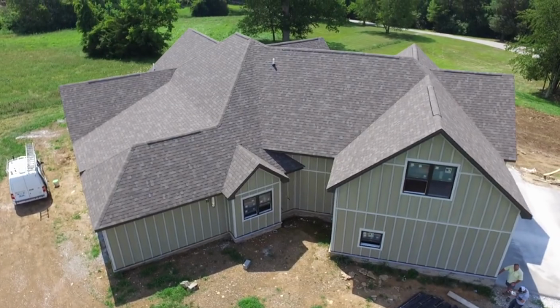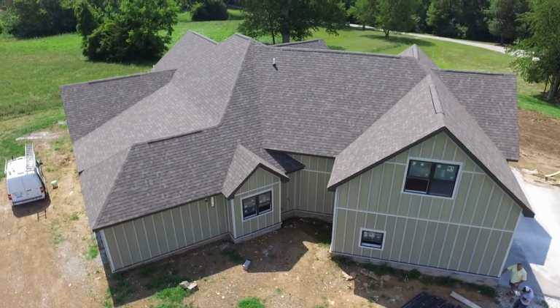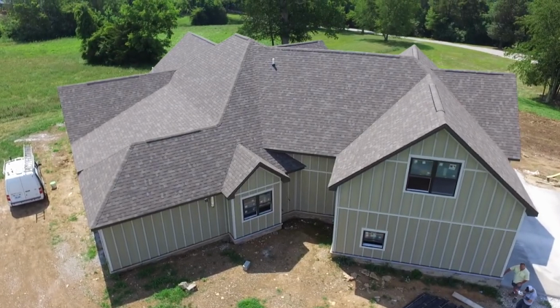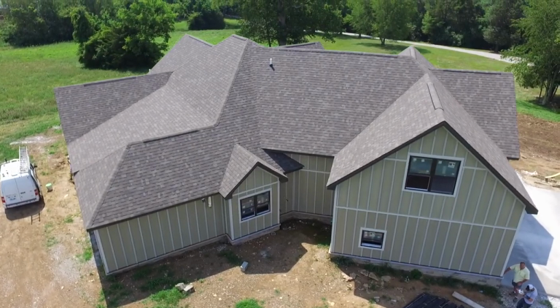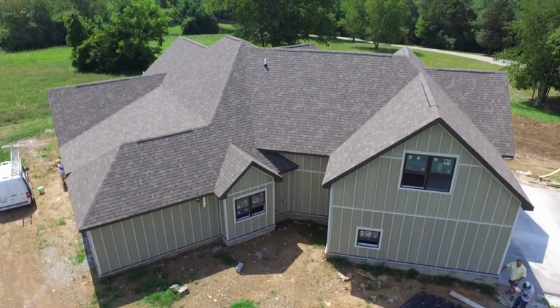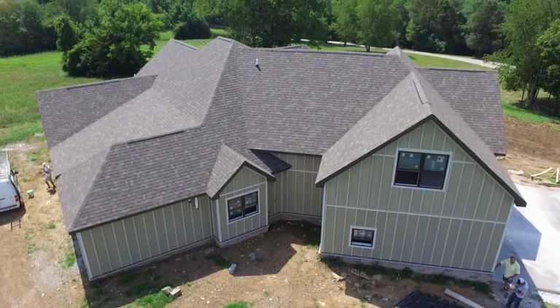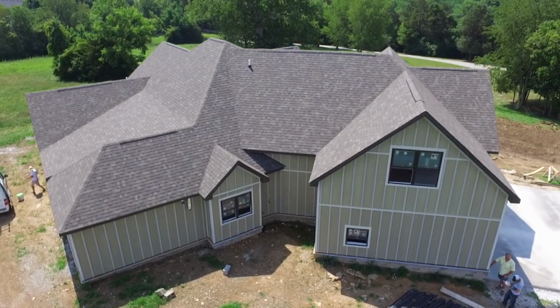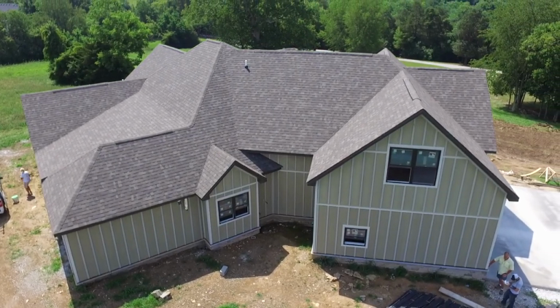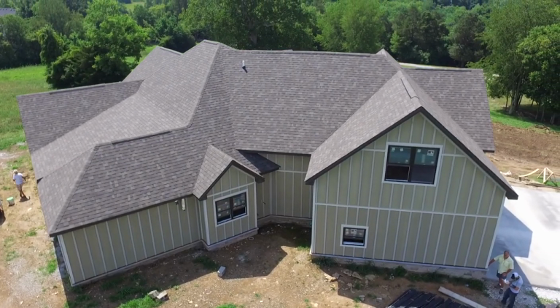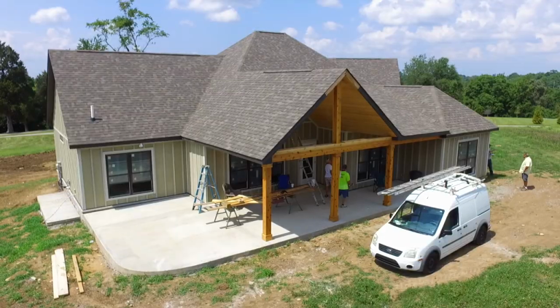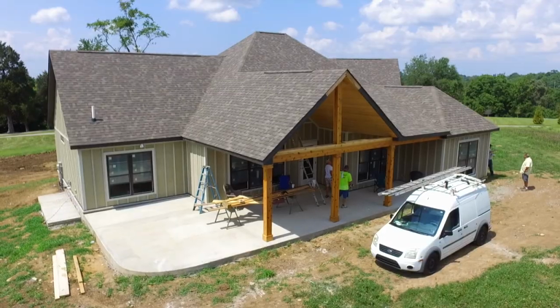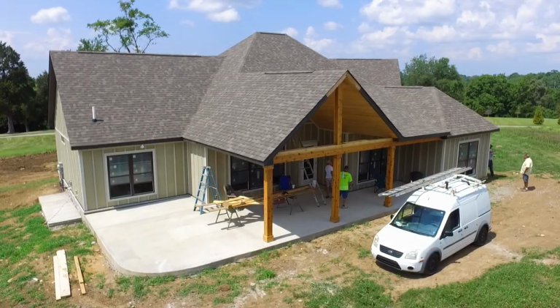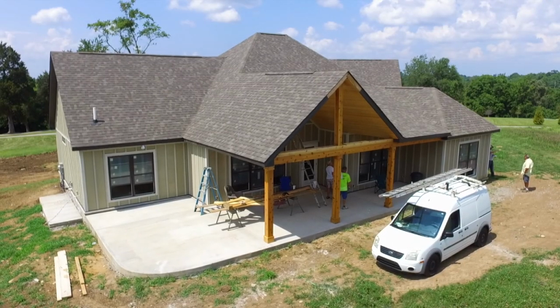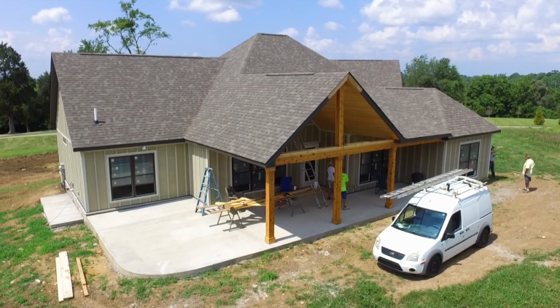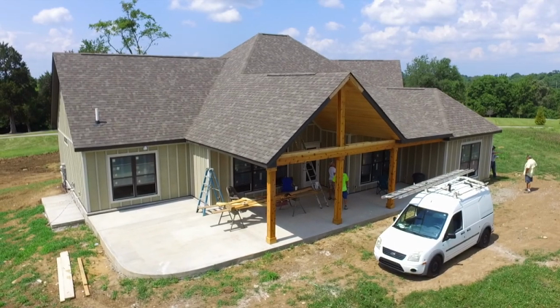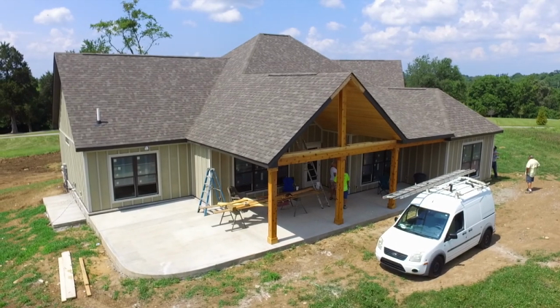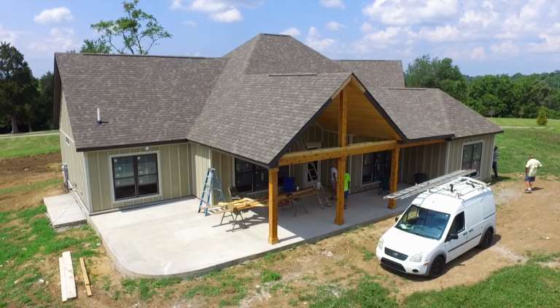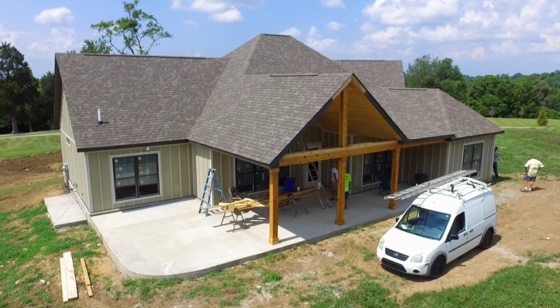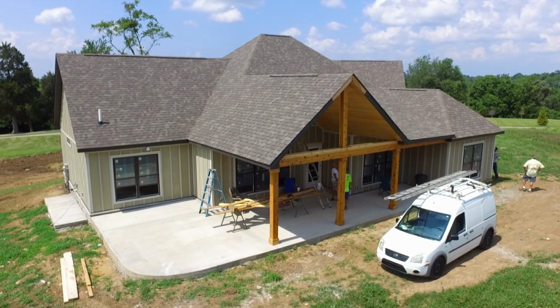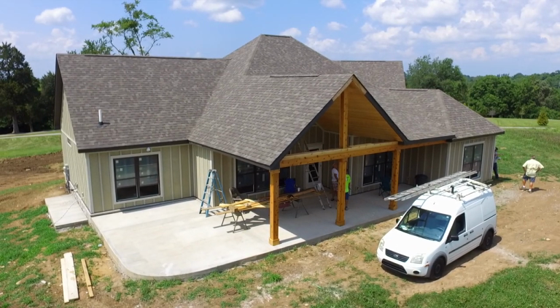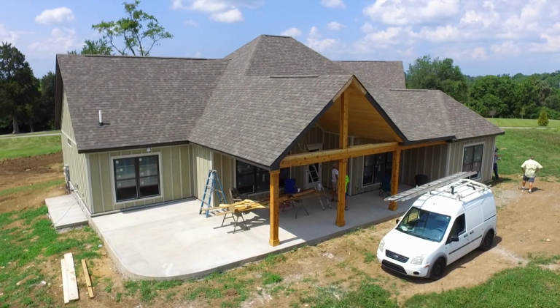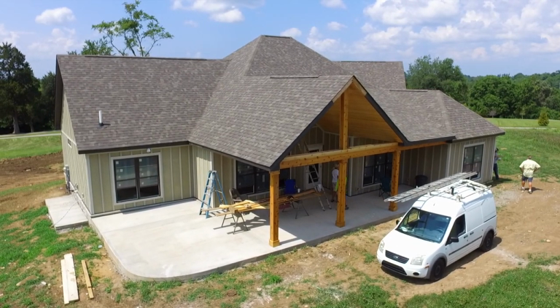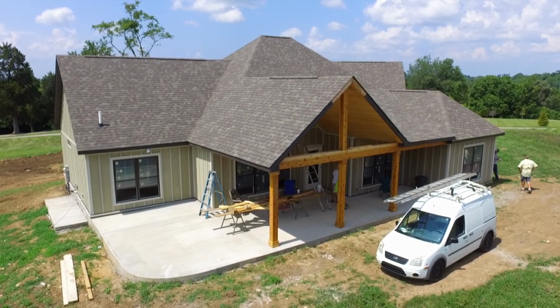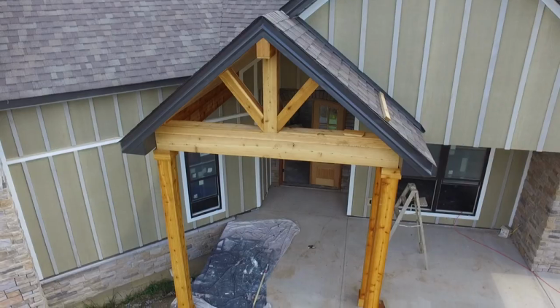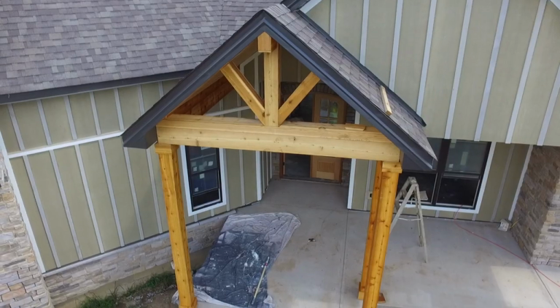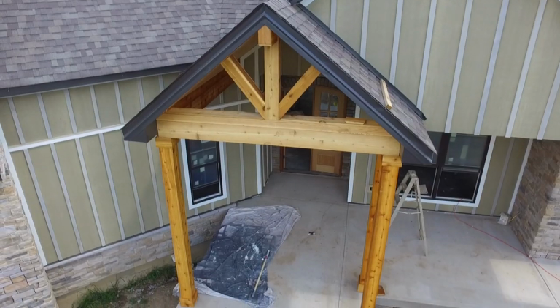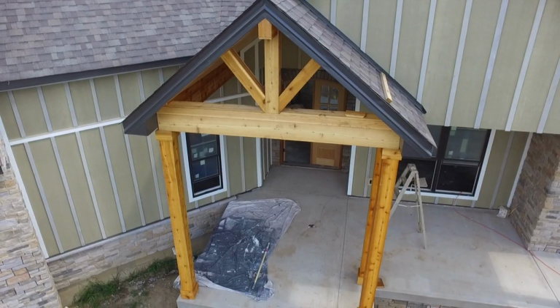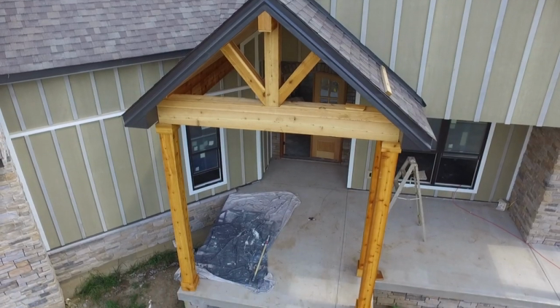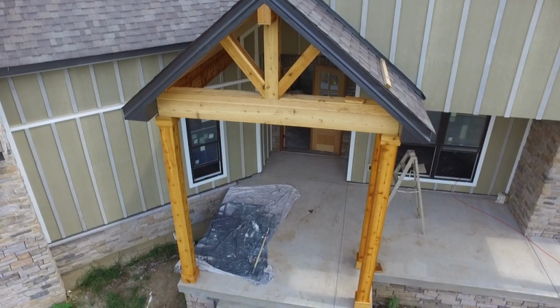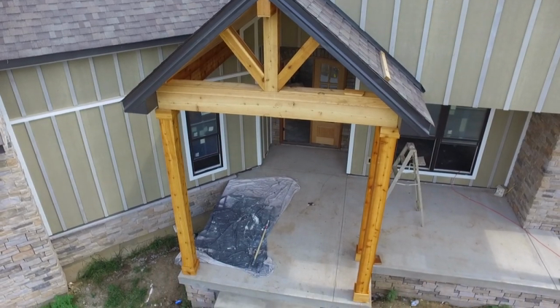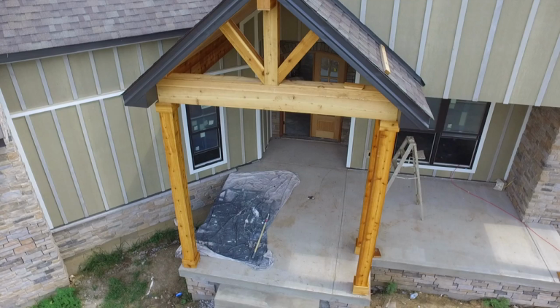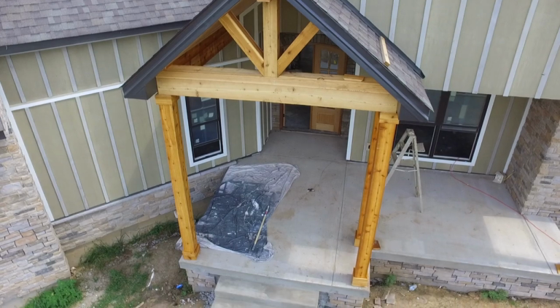Hardy board exterior, western cedar and pine ceilings, vaulted — kind of a western look on this particular home.